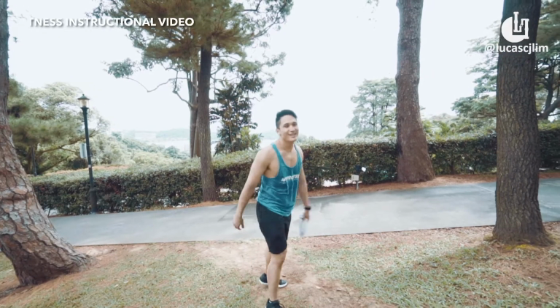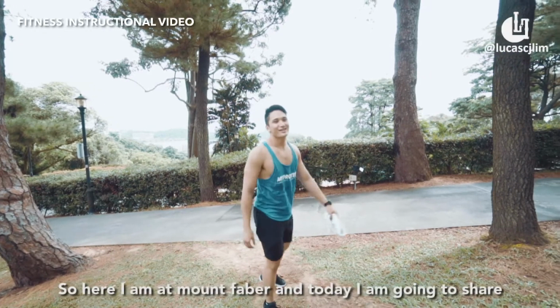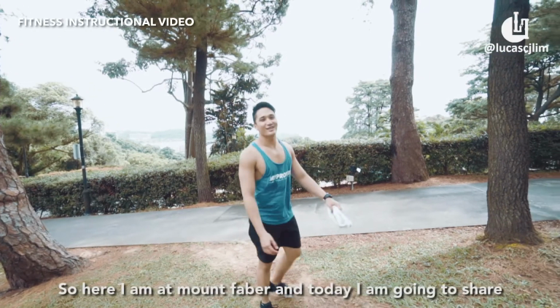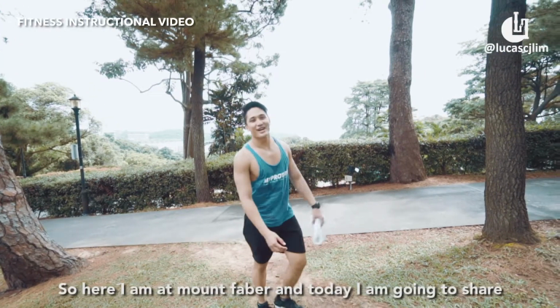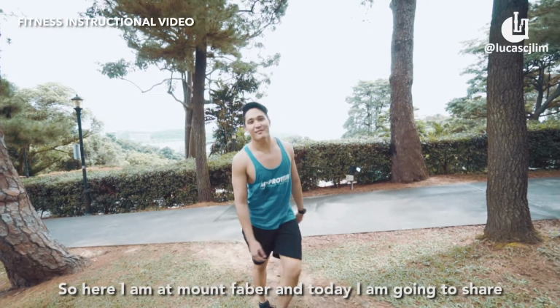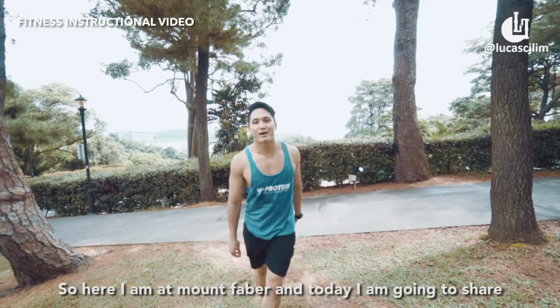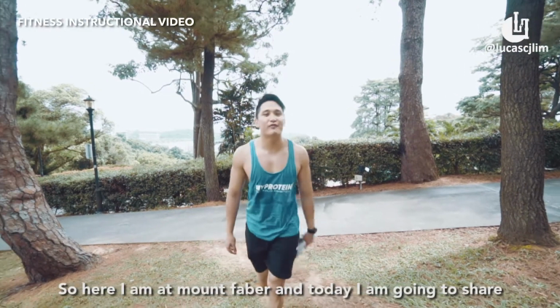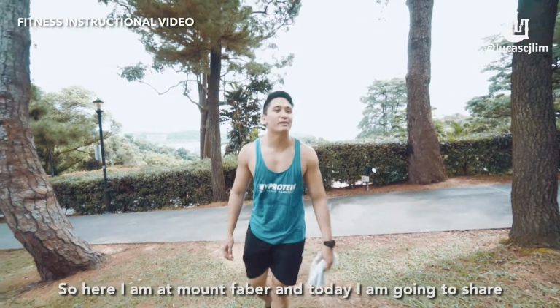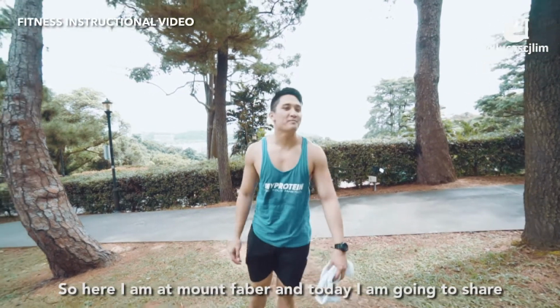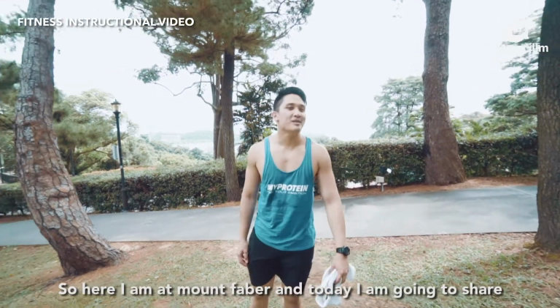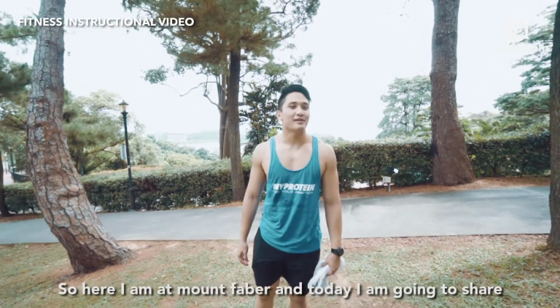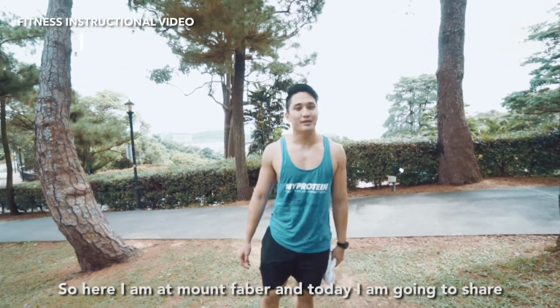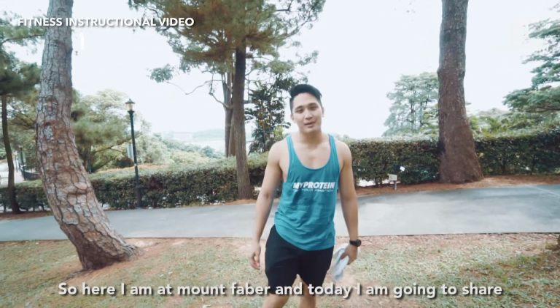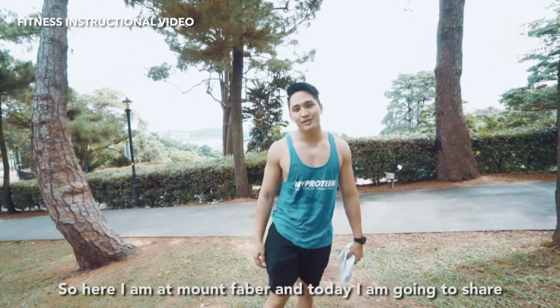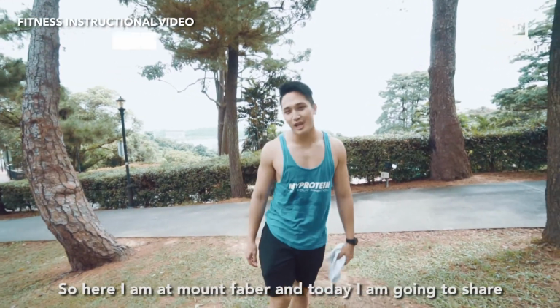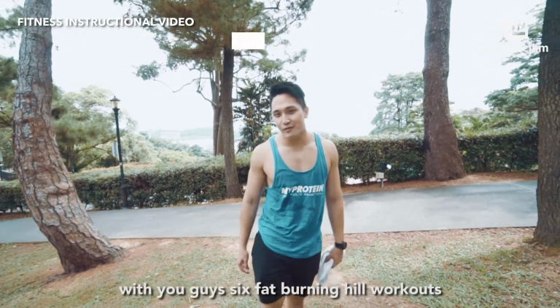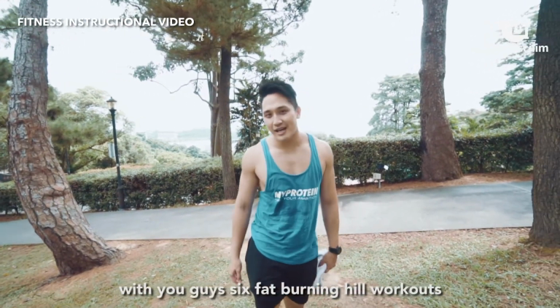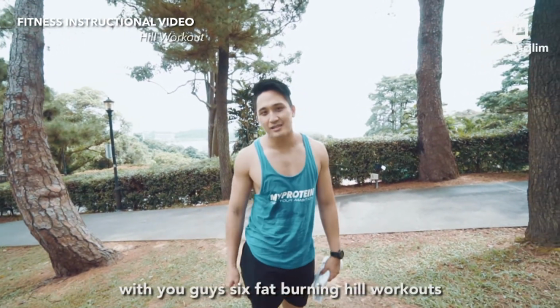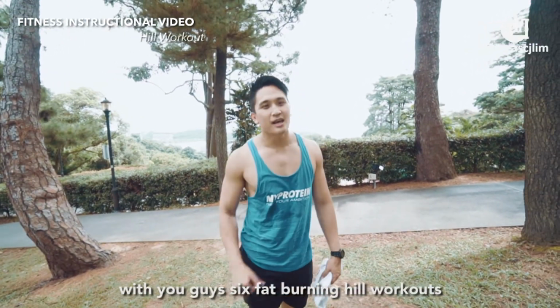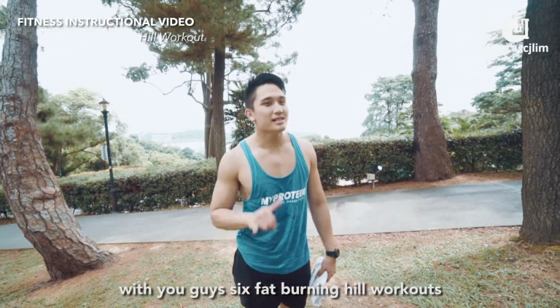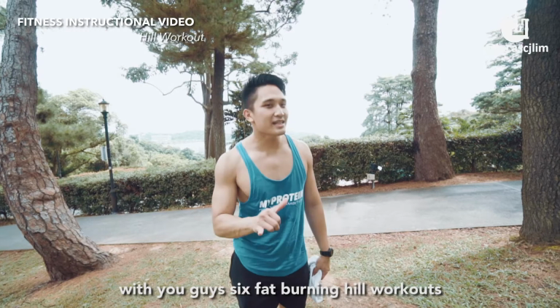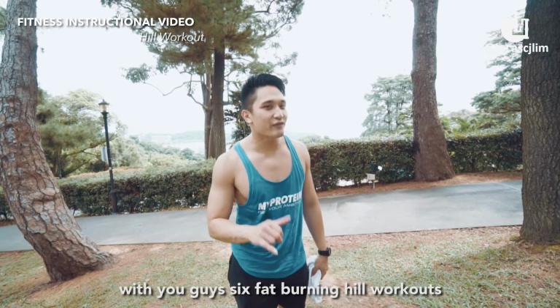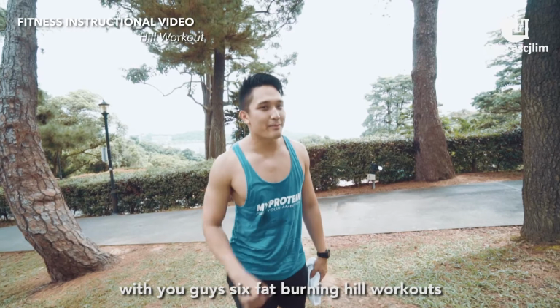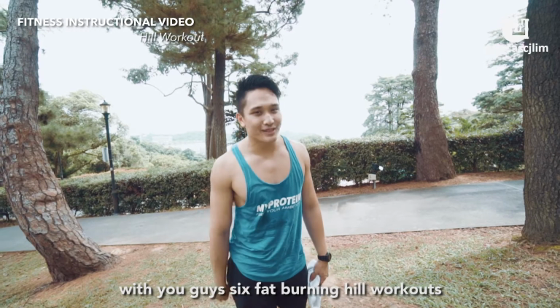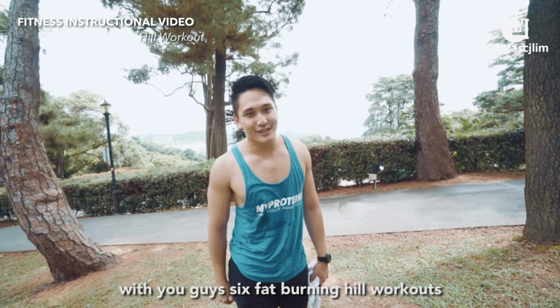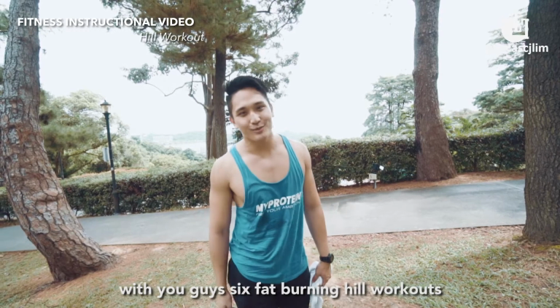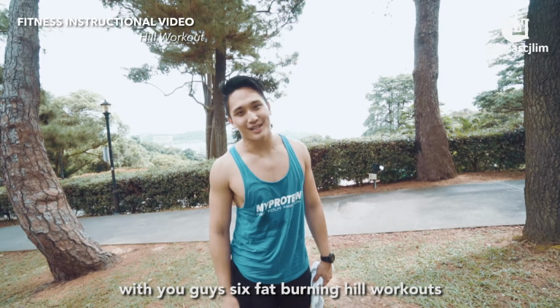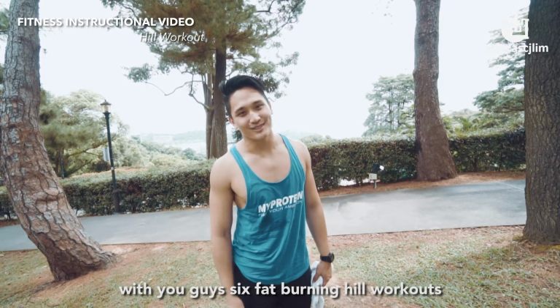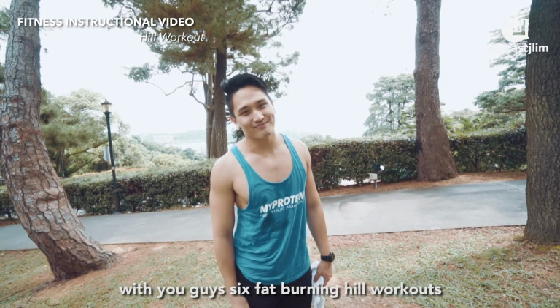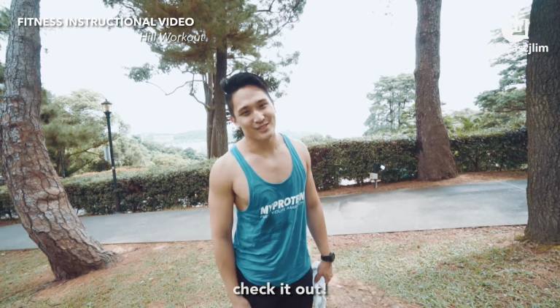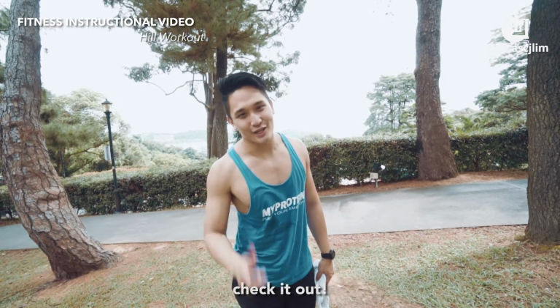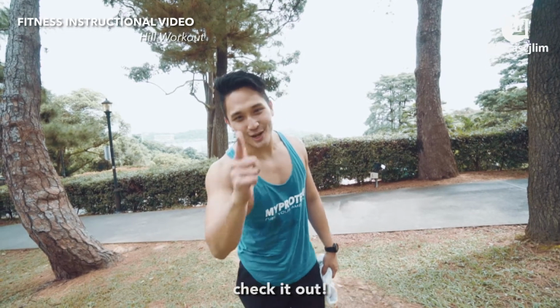So here I am at Mount Faber and today I'm going to share with you guys six fat burning hill workouts. Check it out!